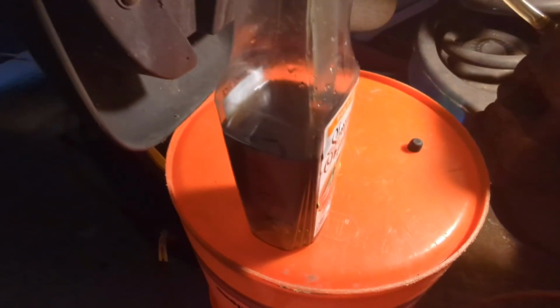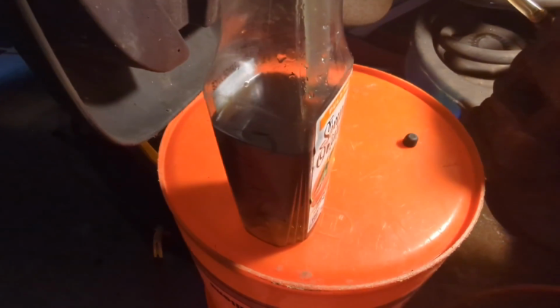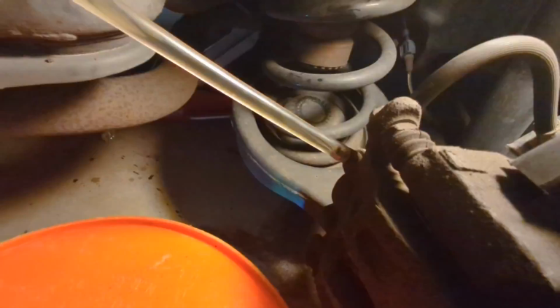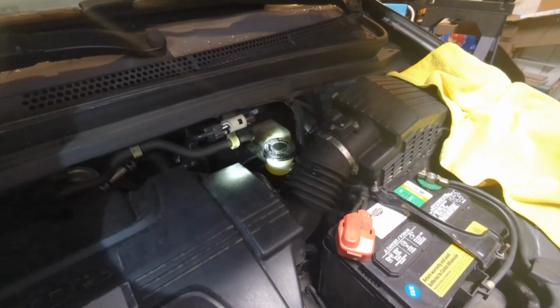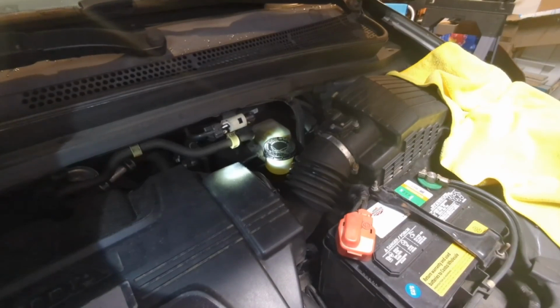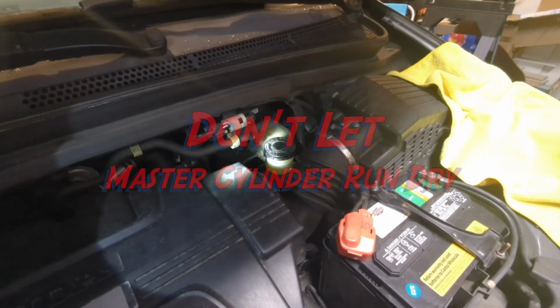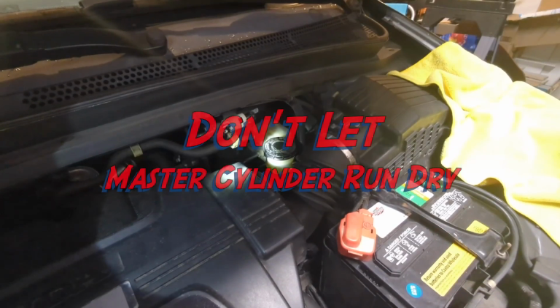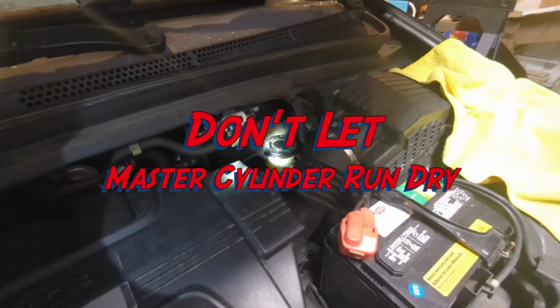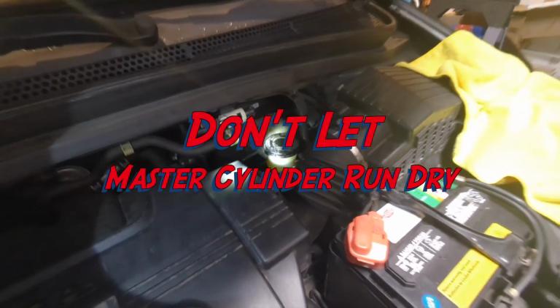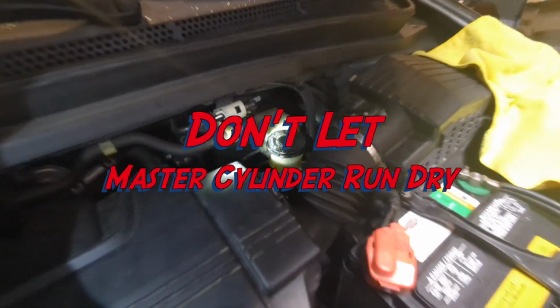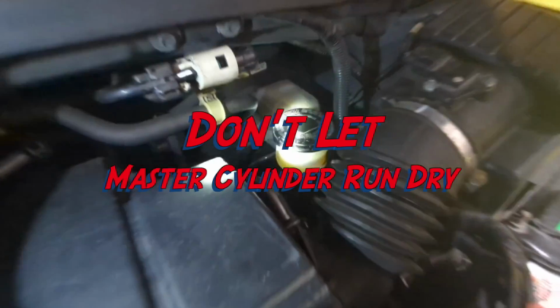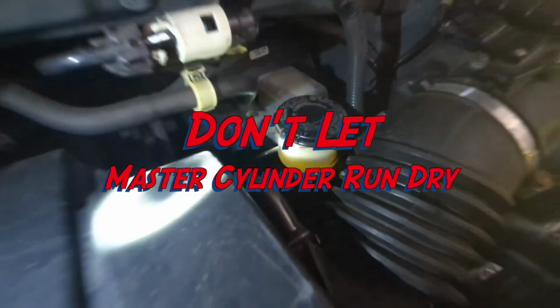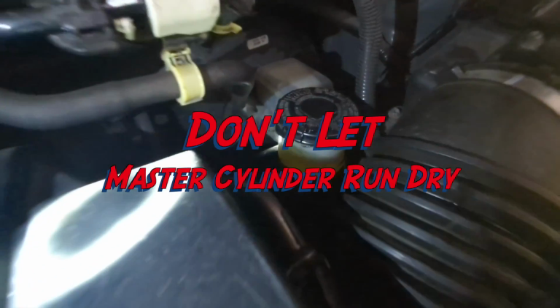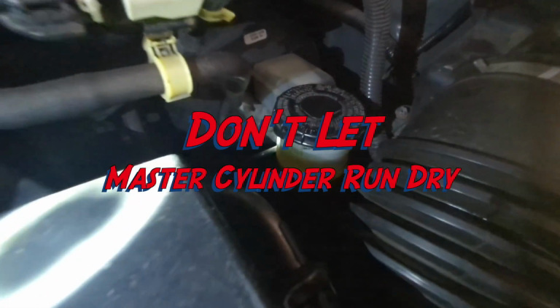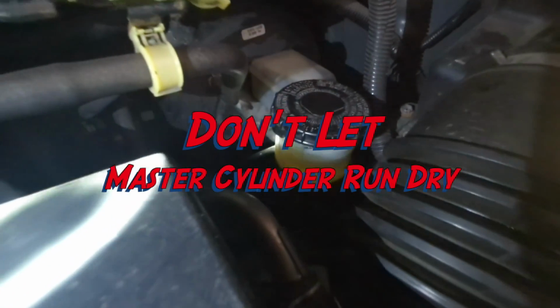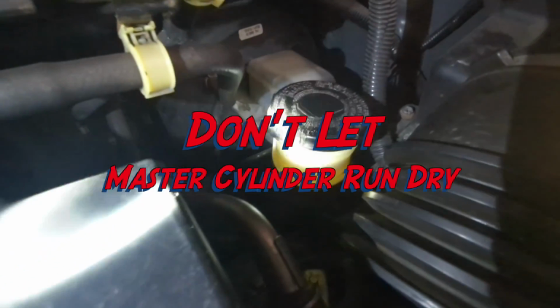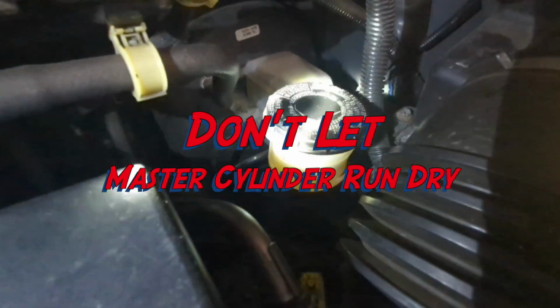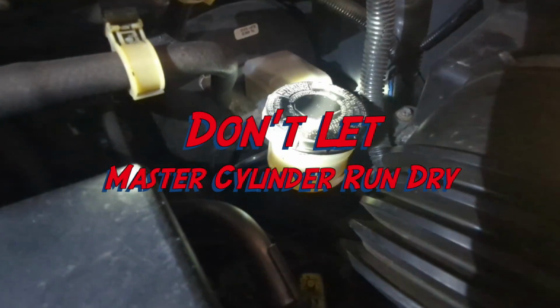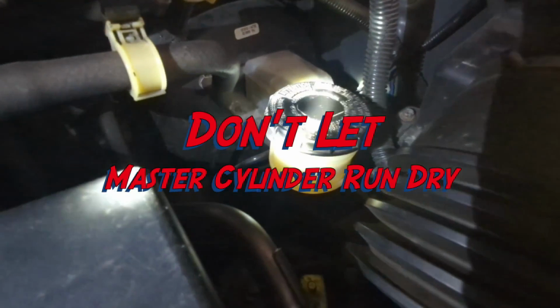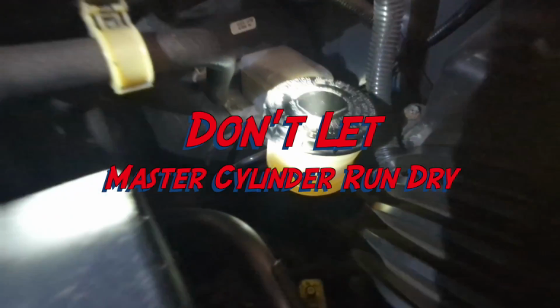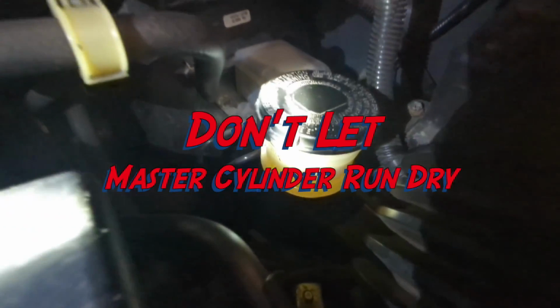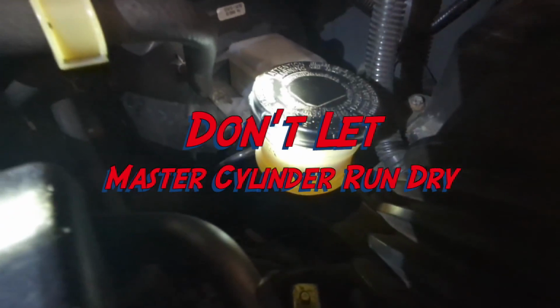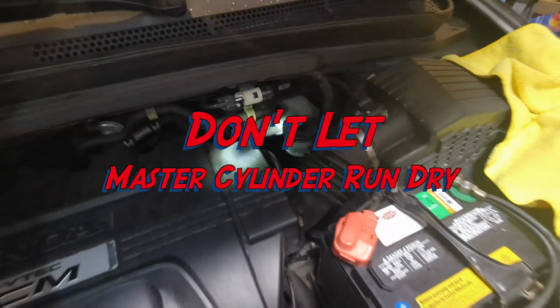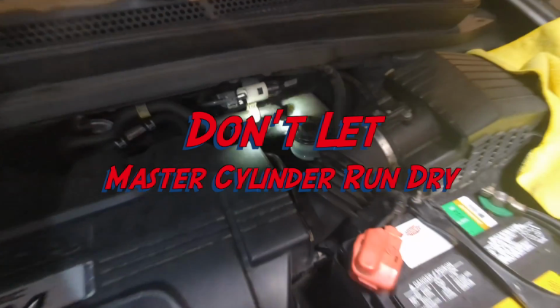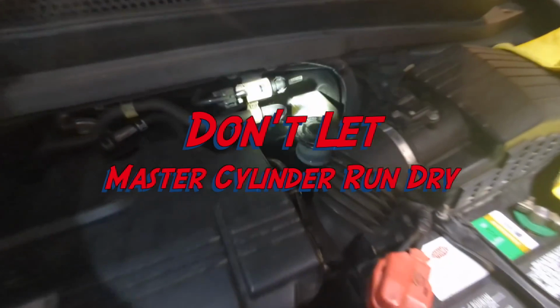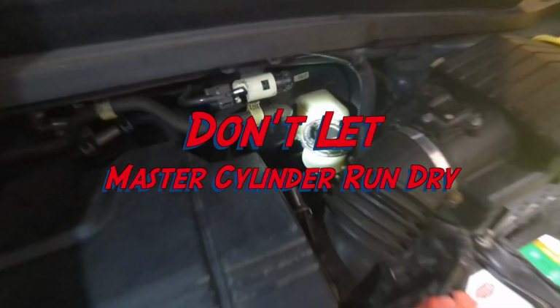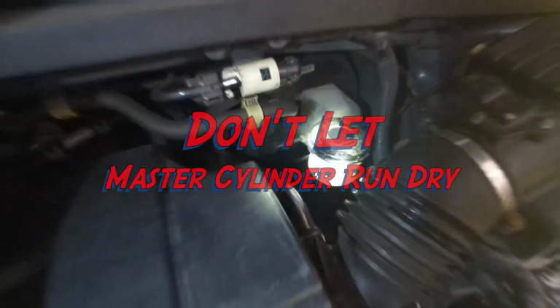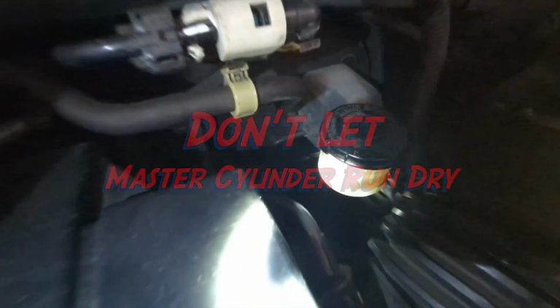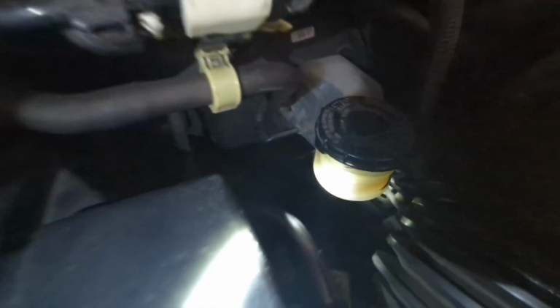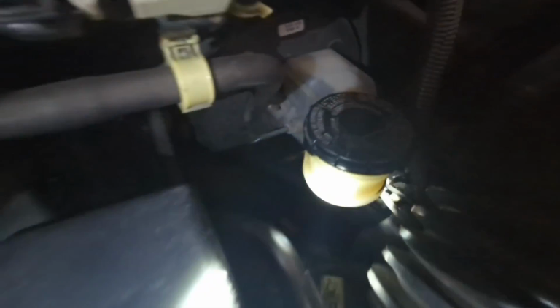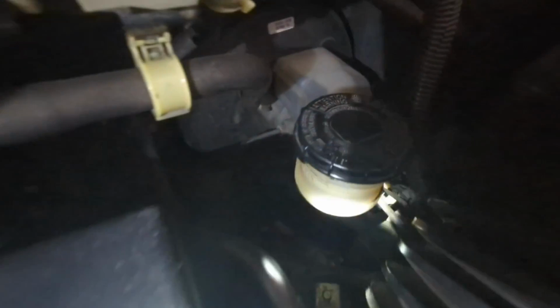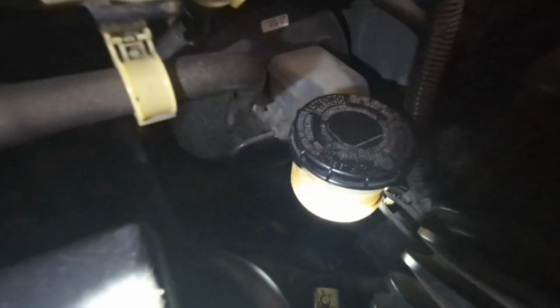During this process, keep an eye on the master cylinder and top it off with fresh brake fluid as necessary.